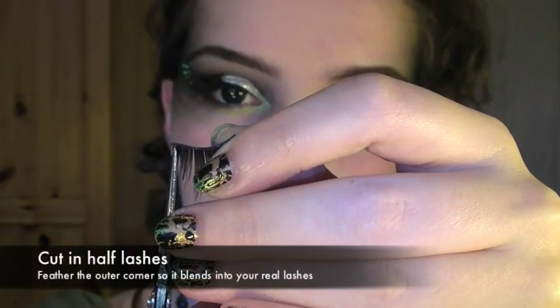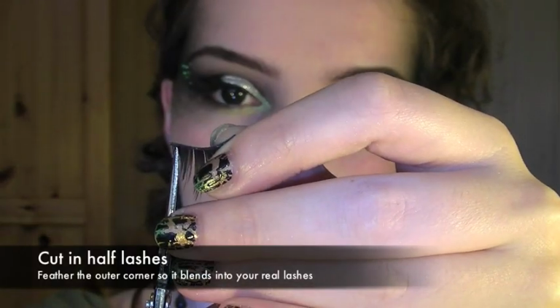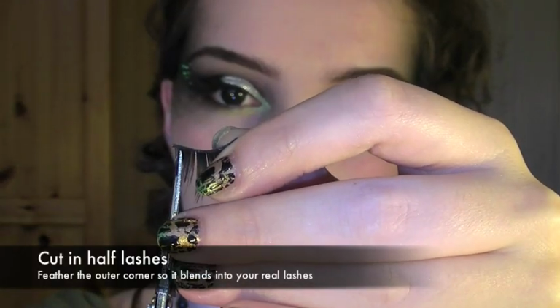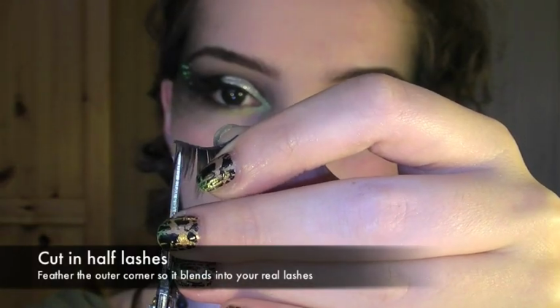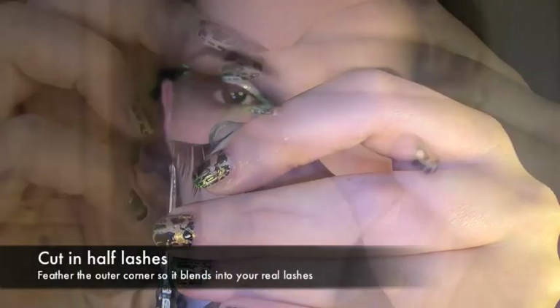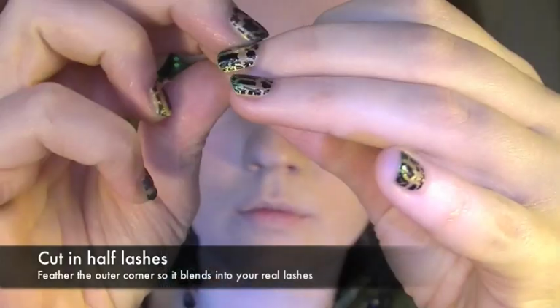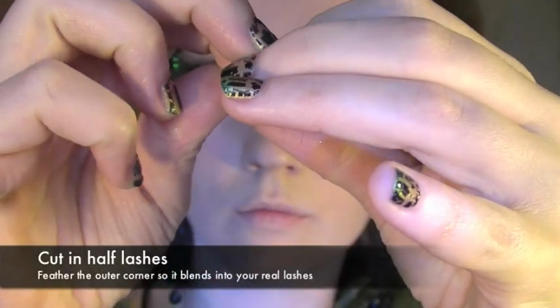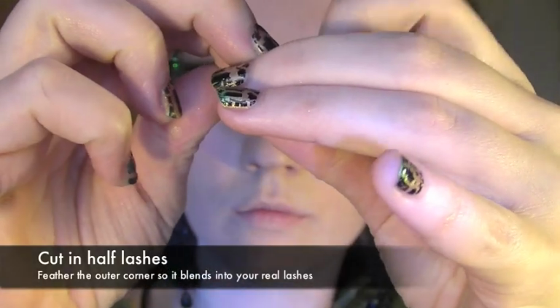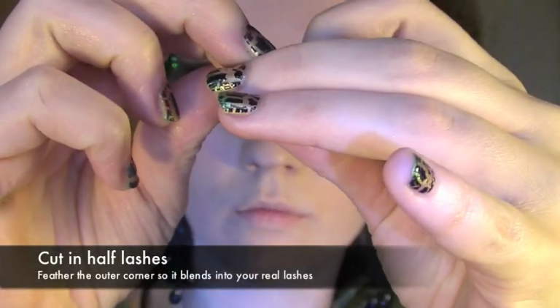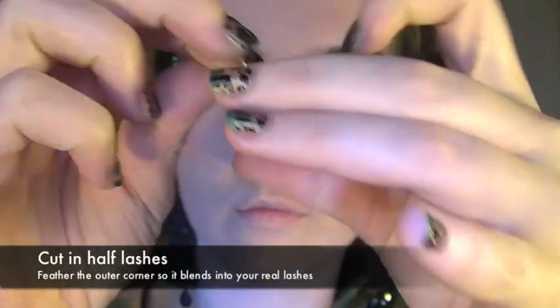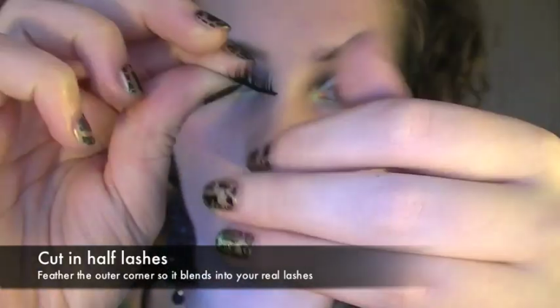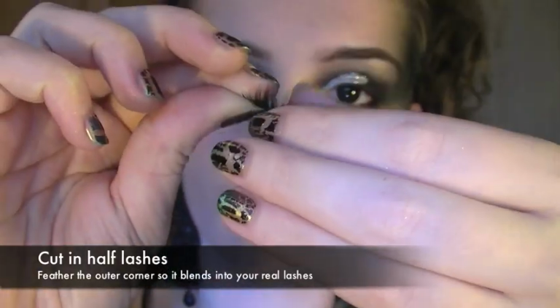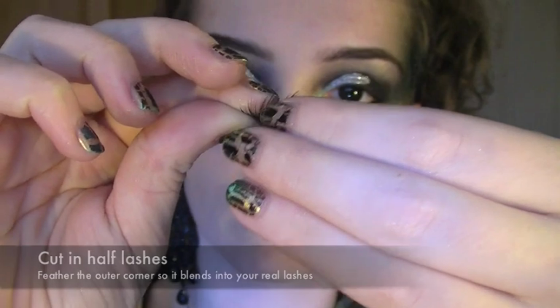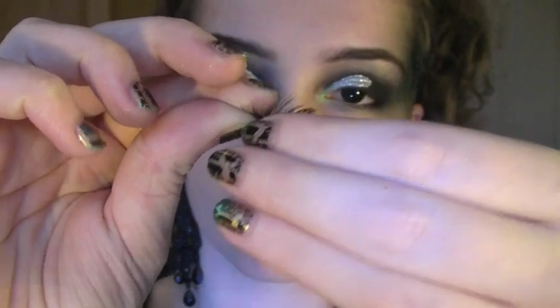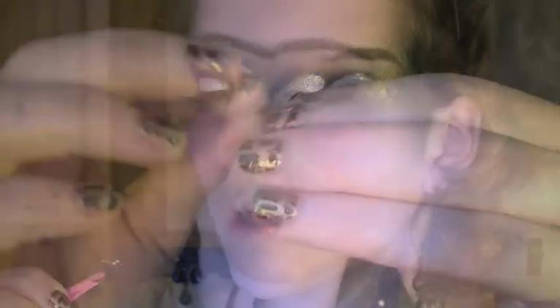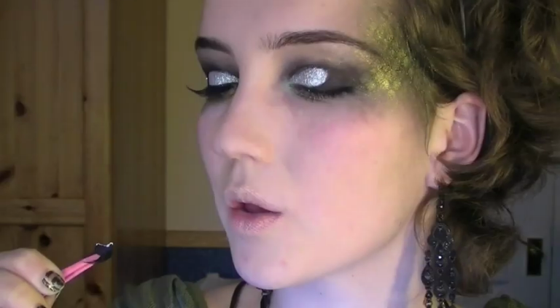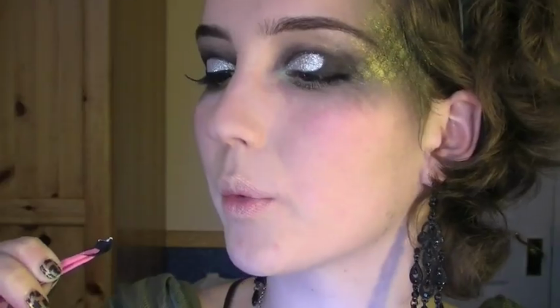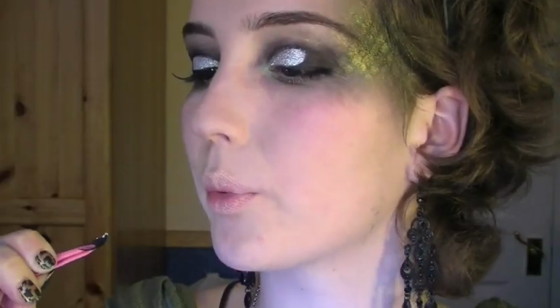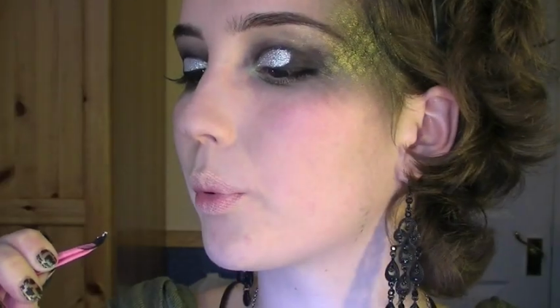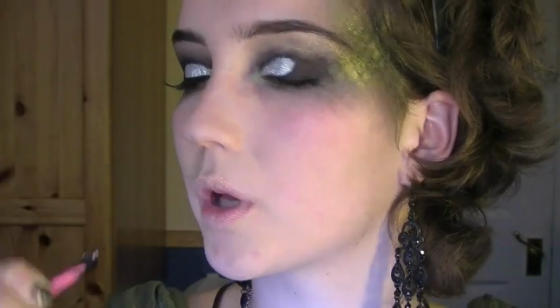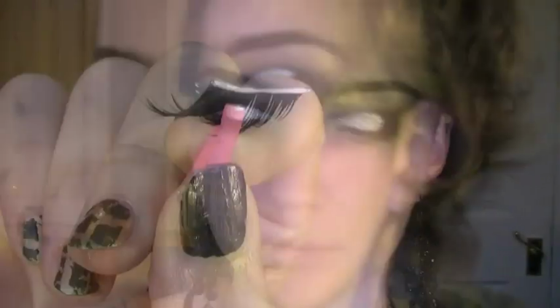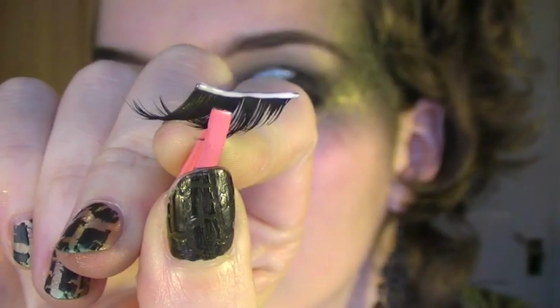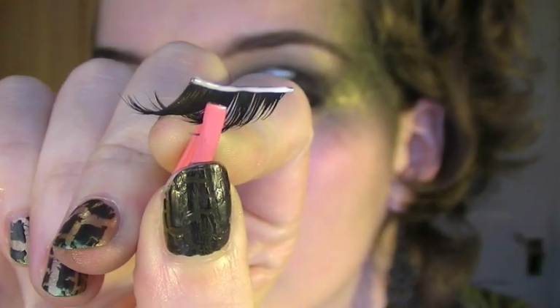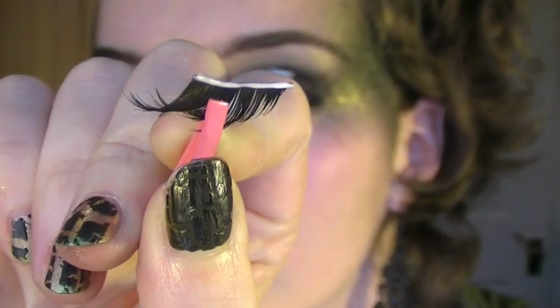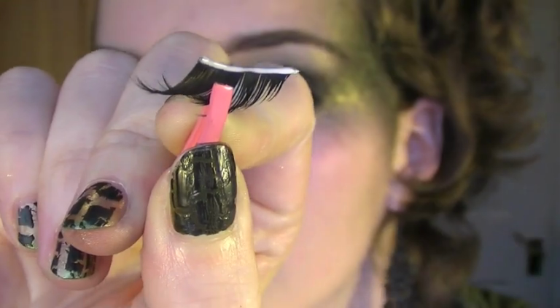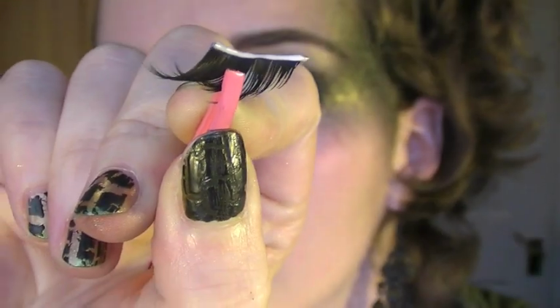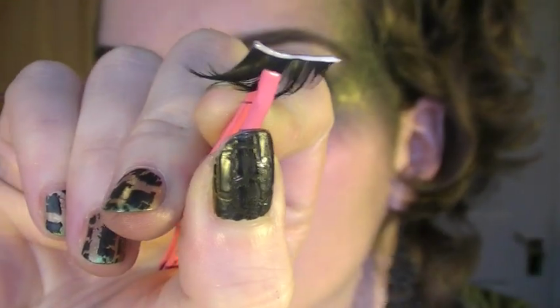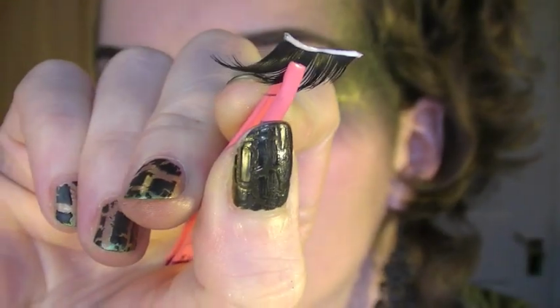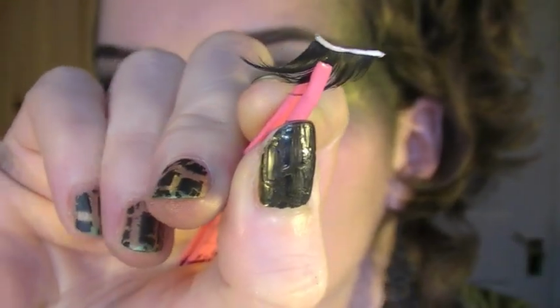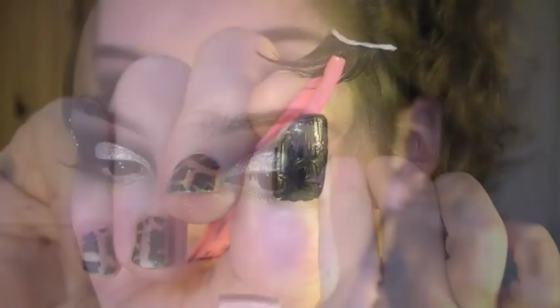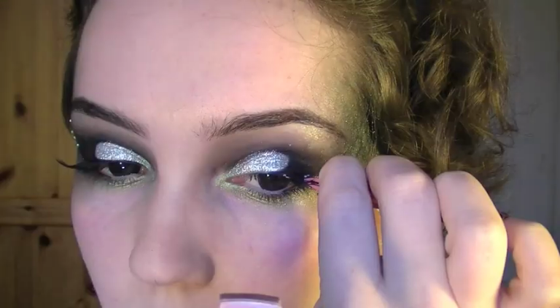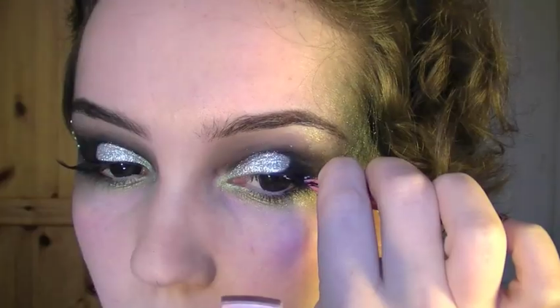Now taking a false eyelash and cutting it in half, I'm going to make sure that it's flexible before applying glue and applying it on the outer corner of the eye.